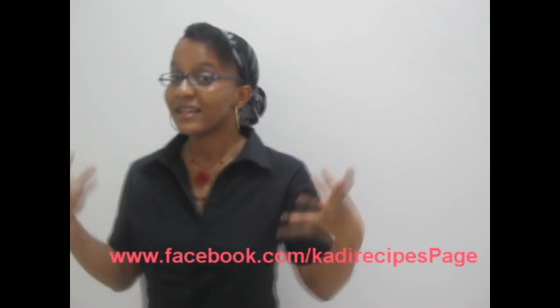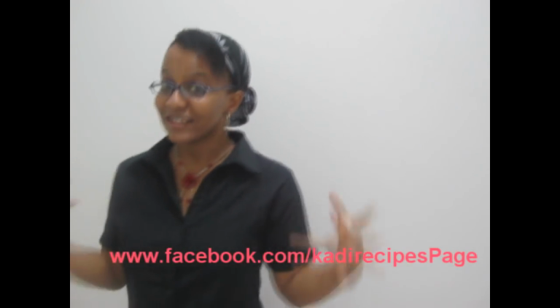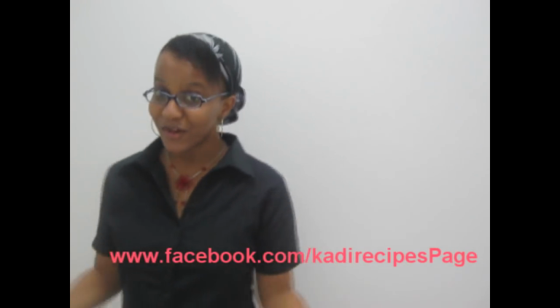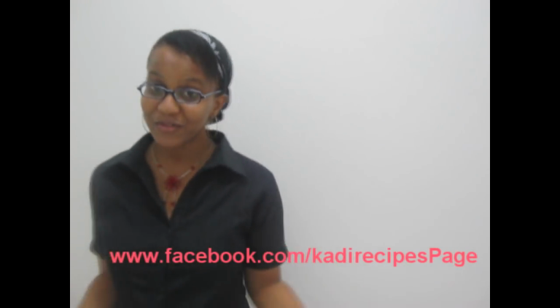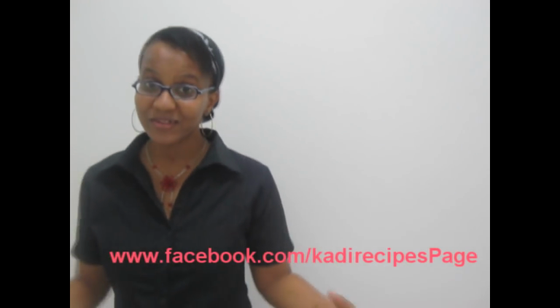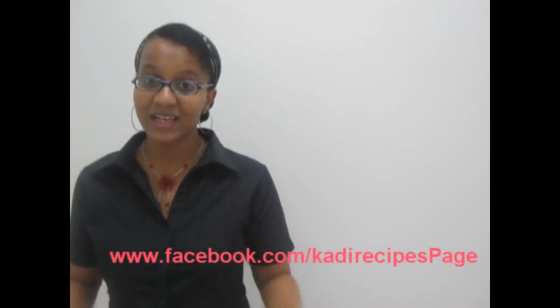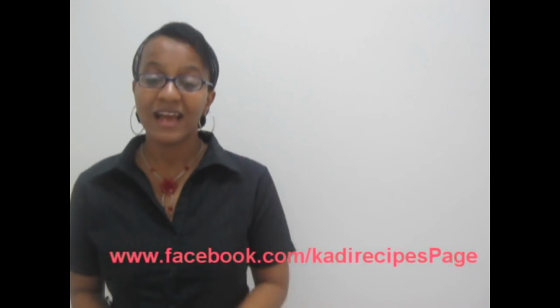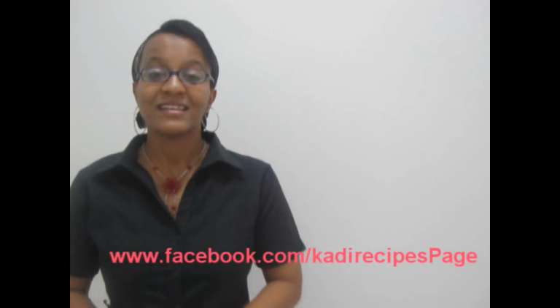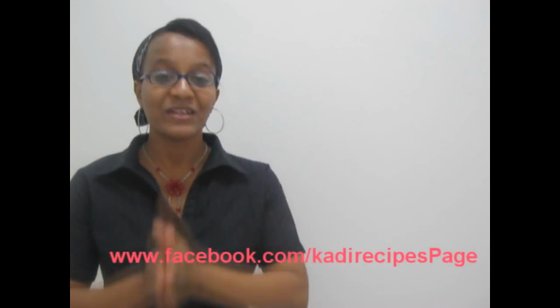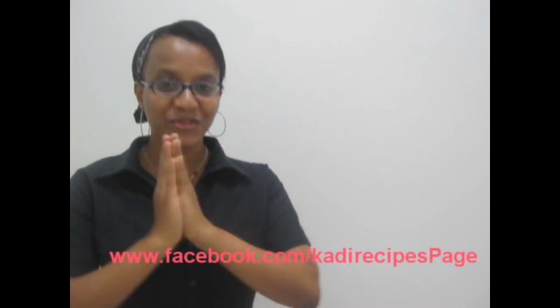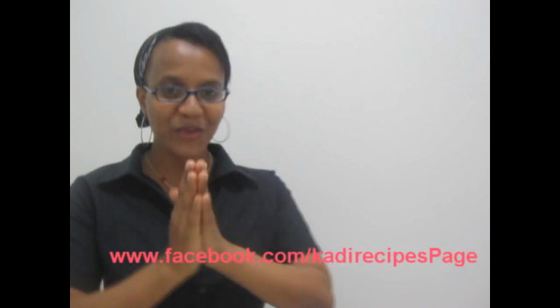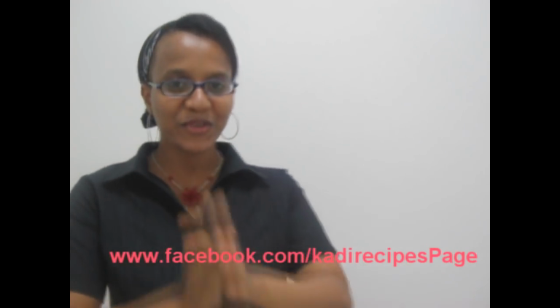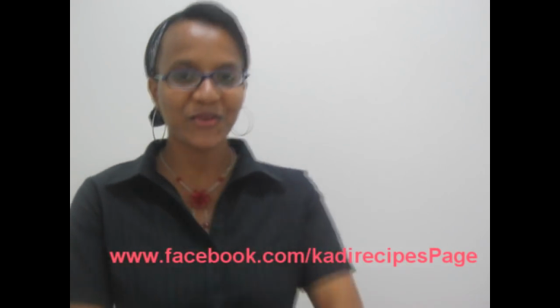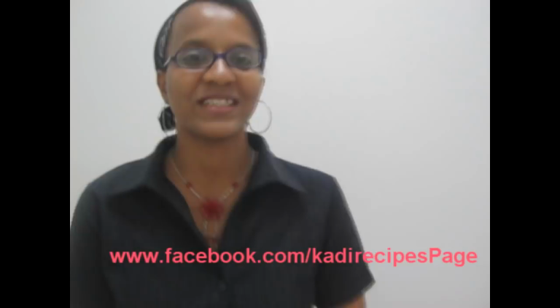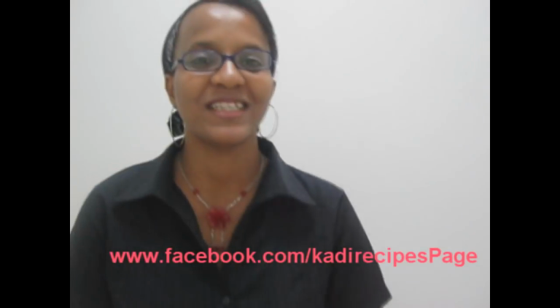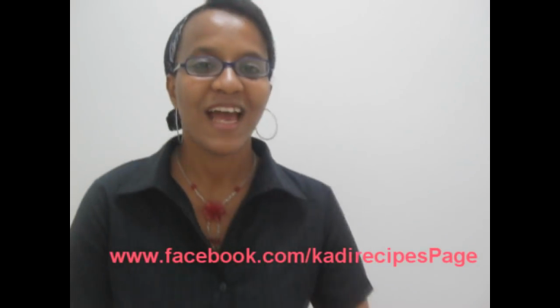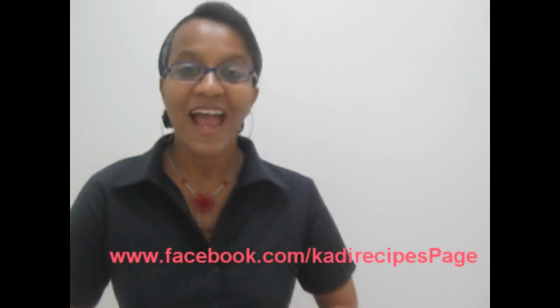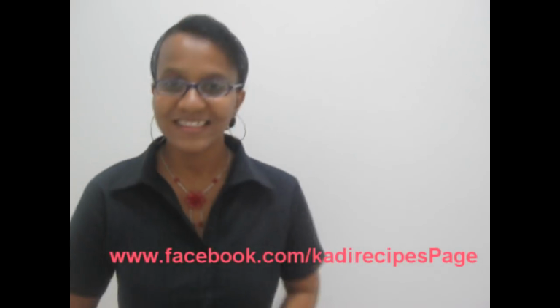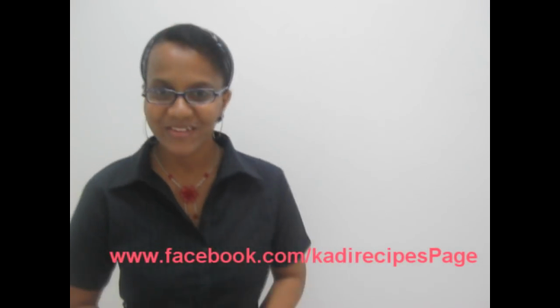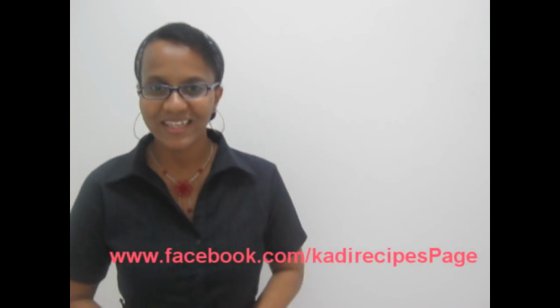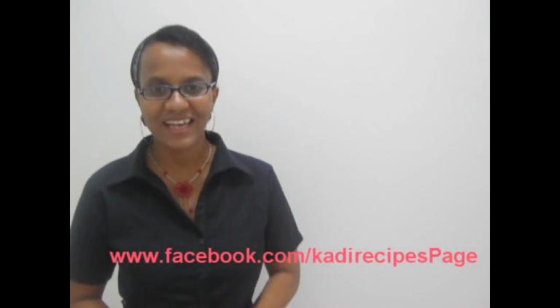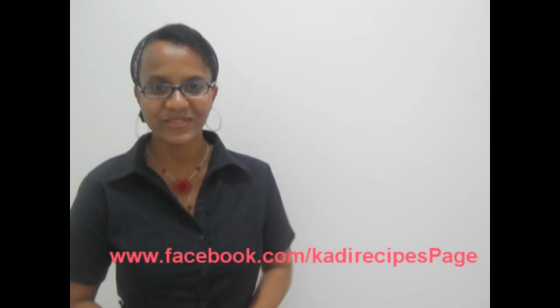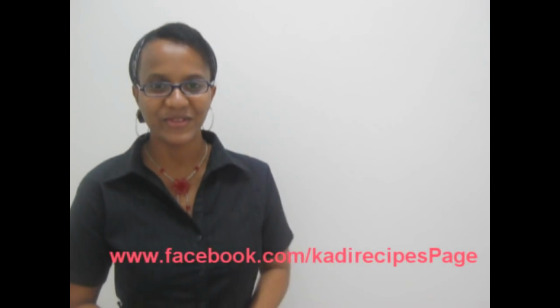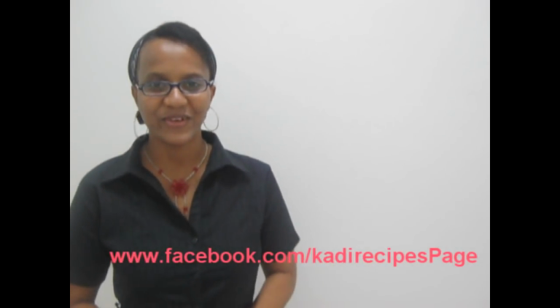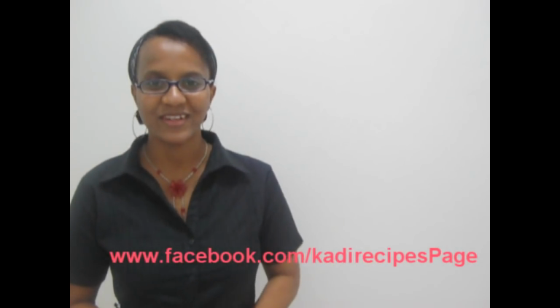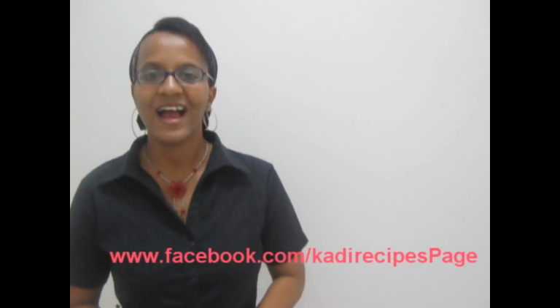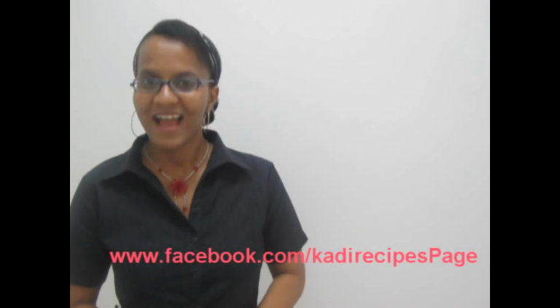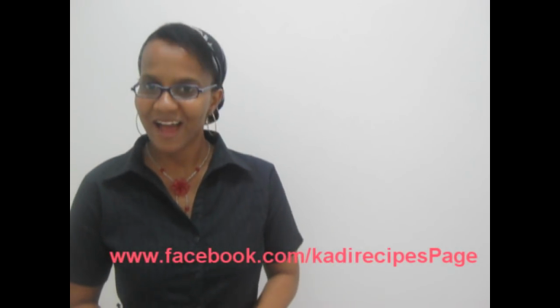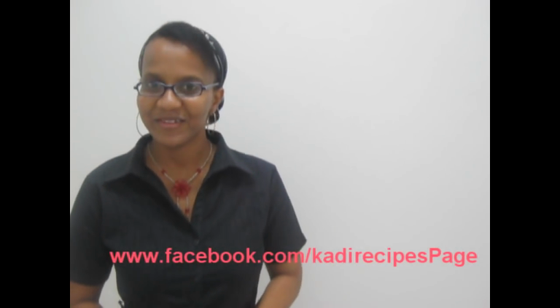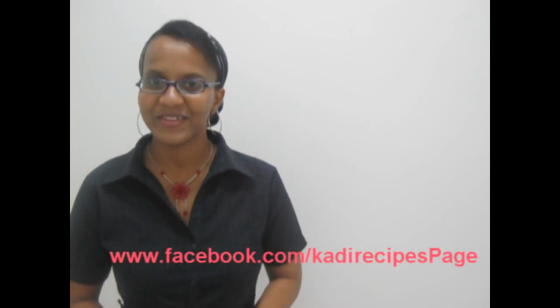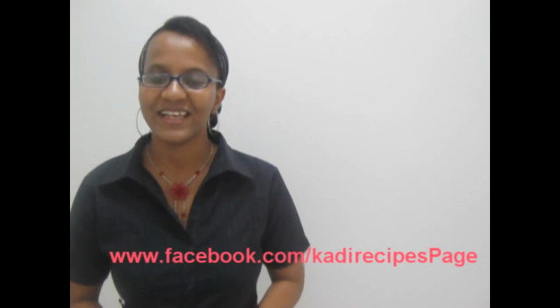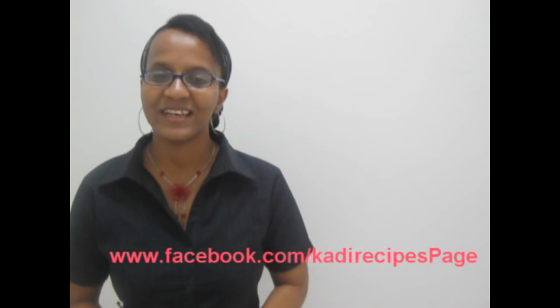That's all for today. Thank you so much for watching and see you in the next video. Have a good day.